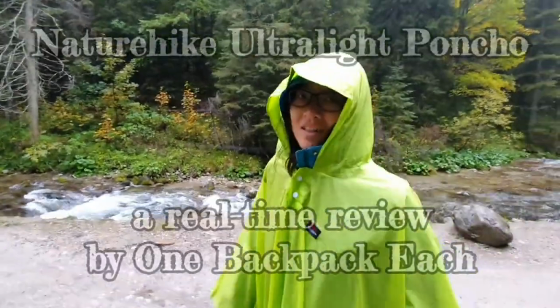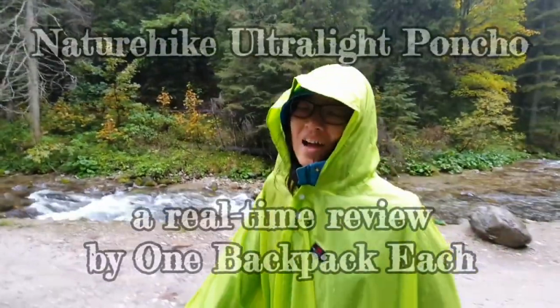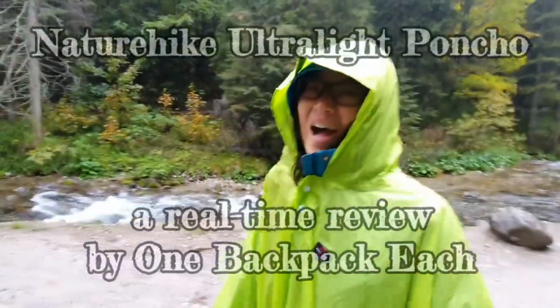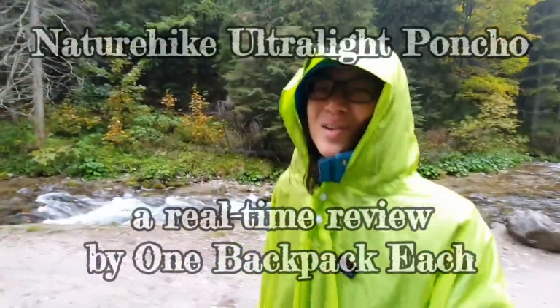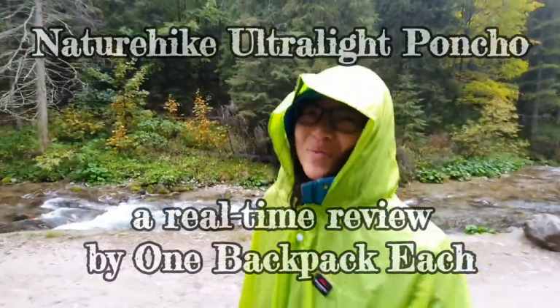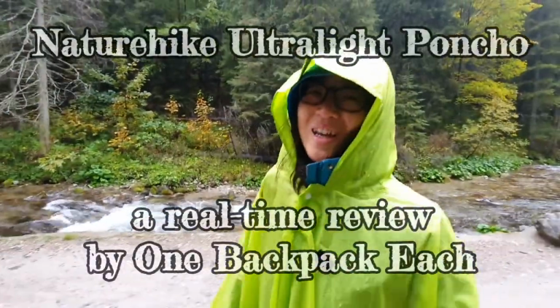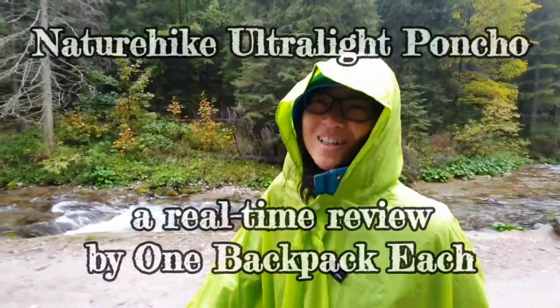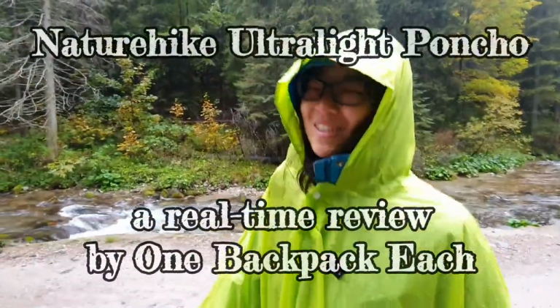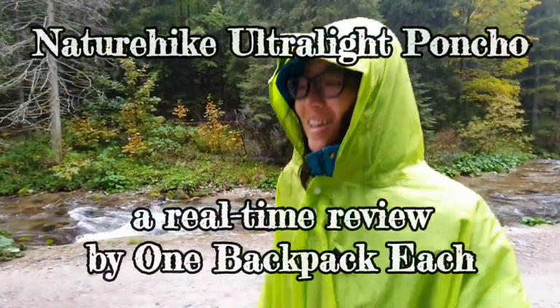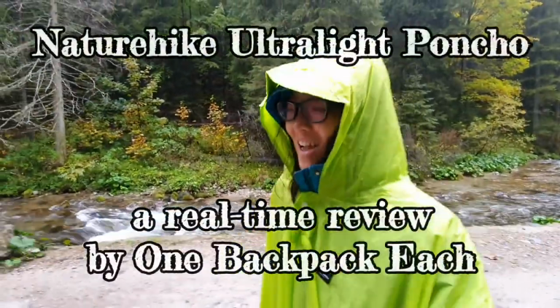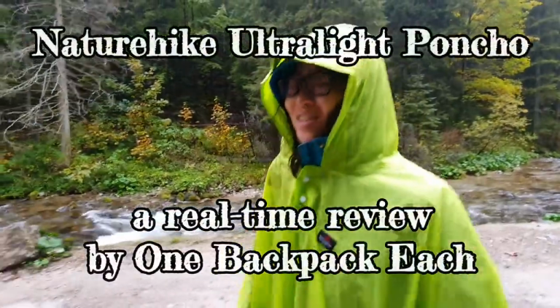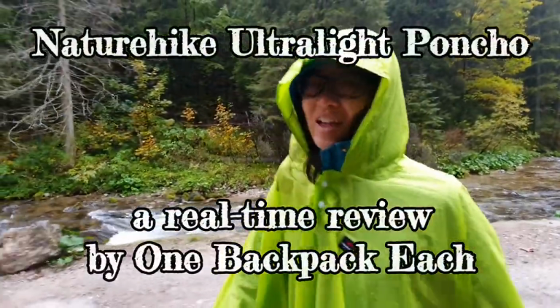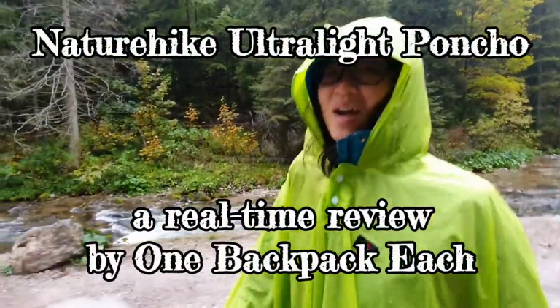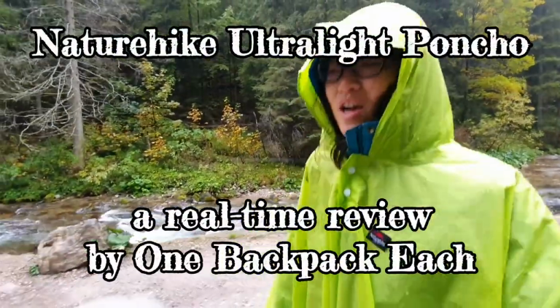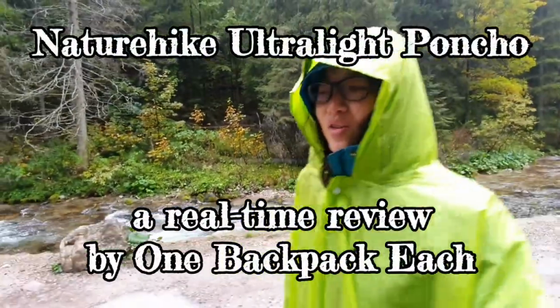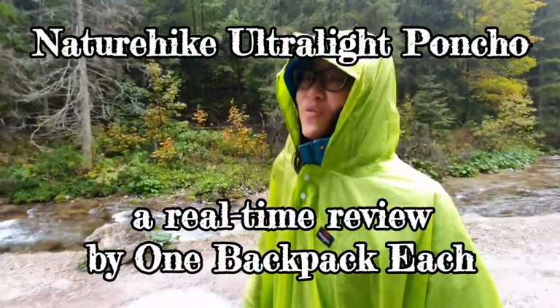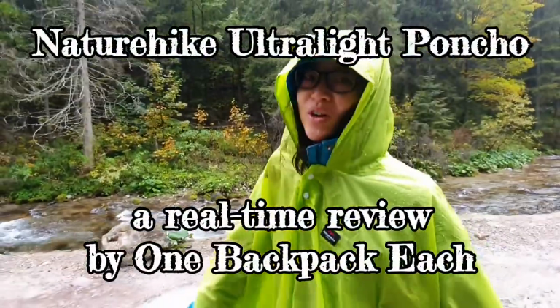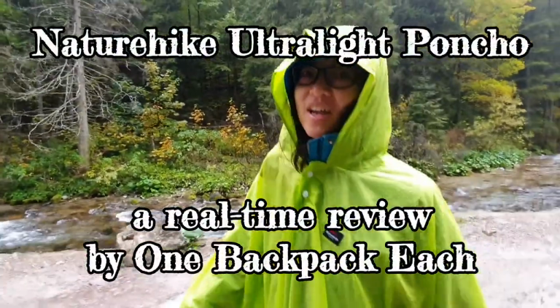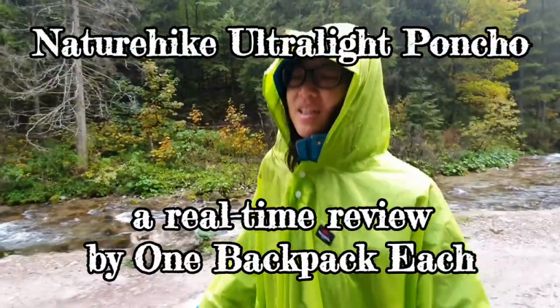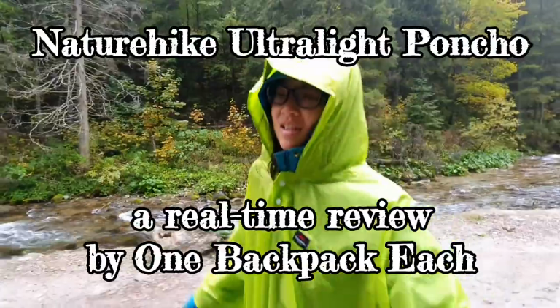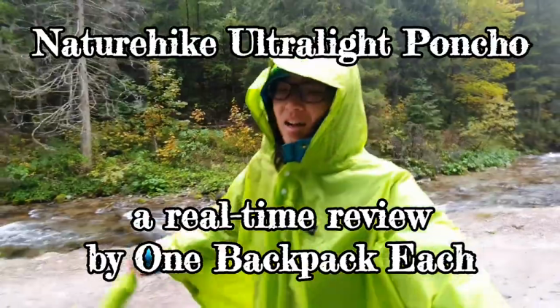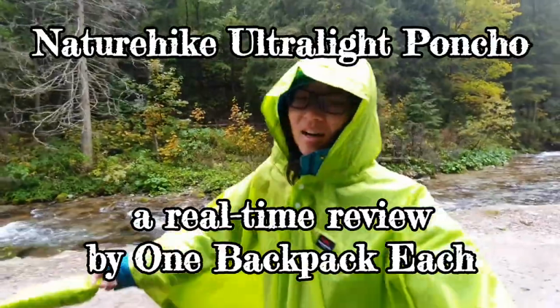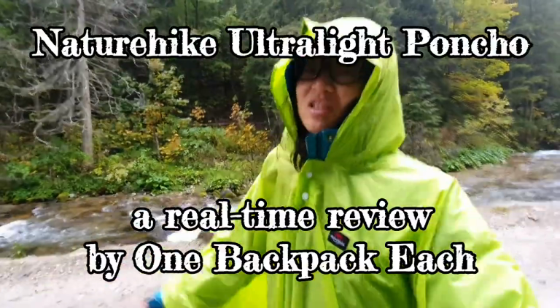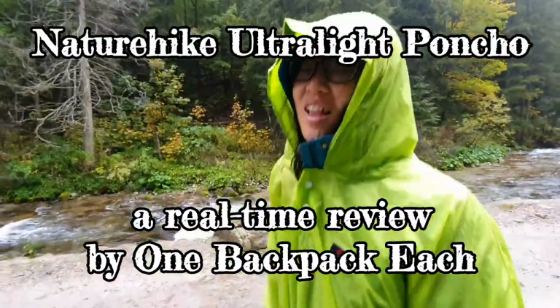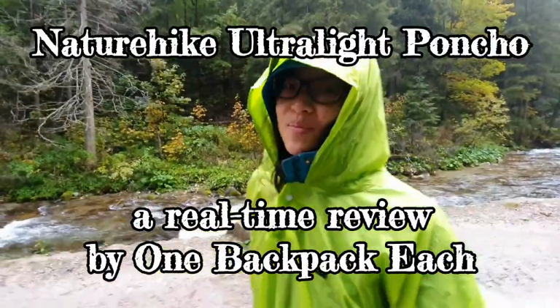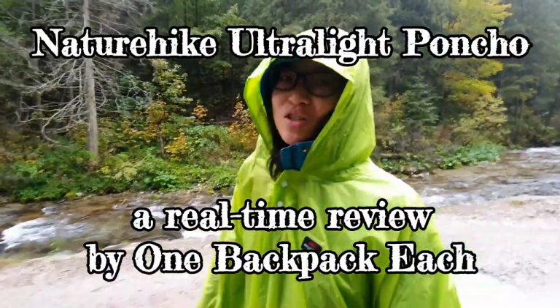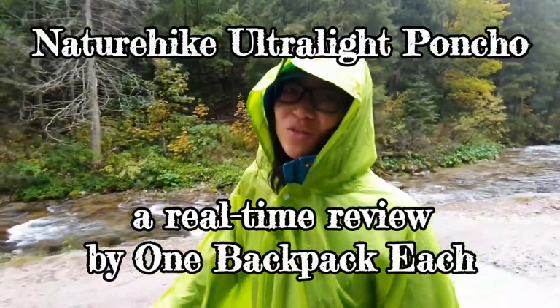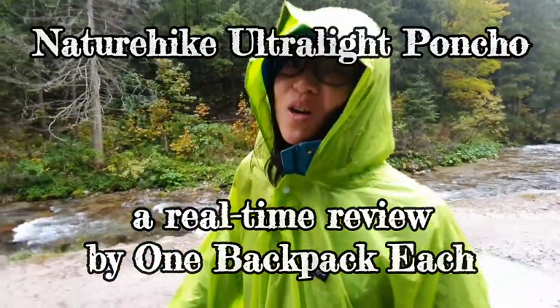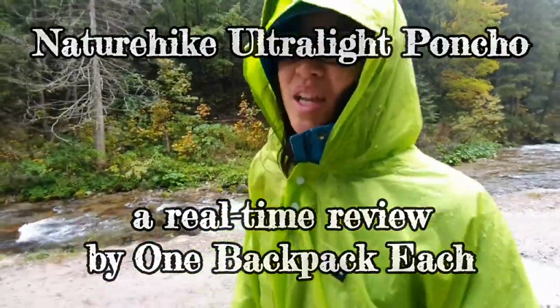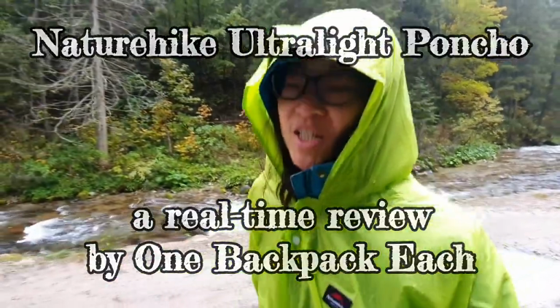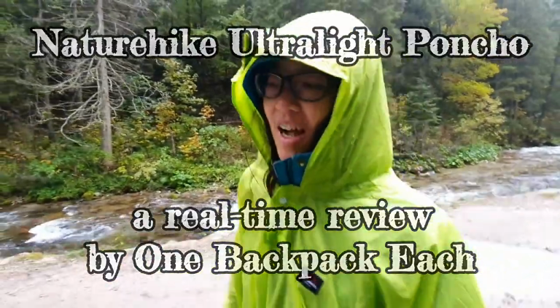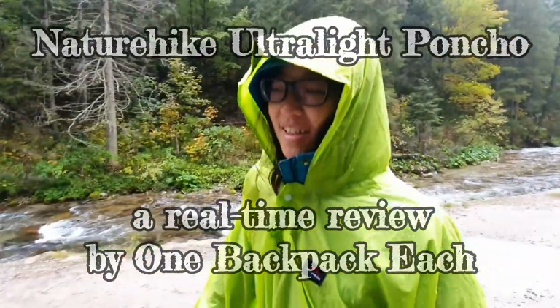Hi, one backpackers! Today I'm going to review this ultralight poncho from Nature Hike.